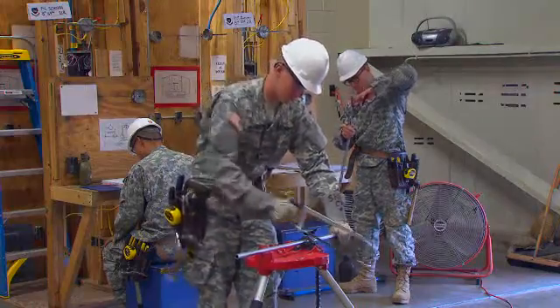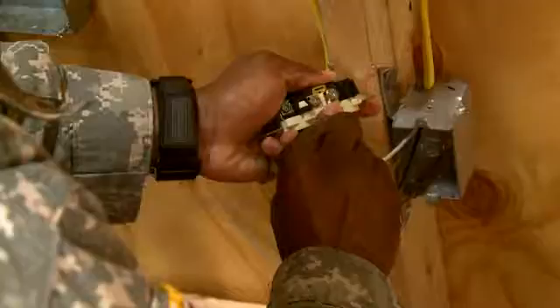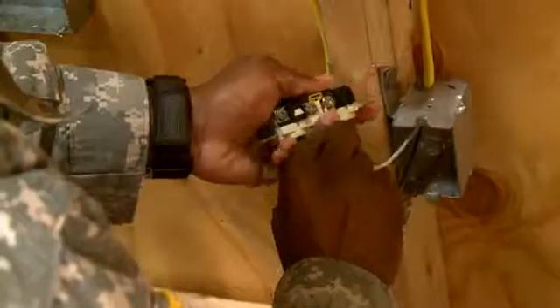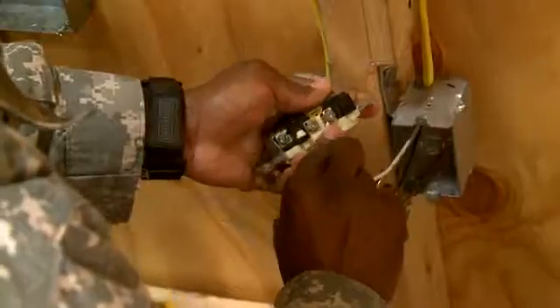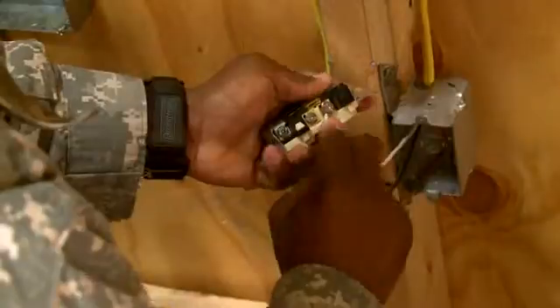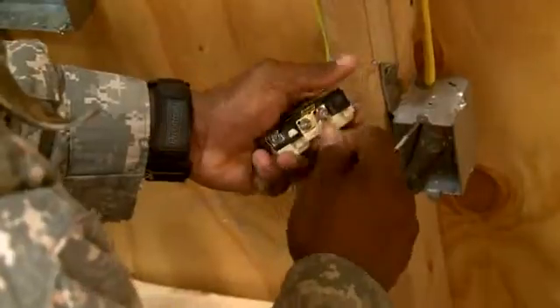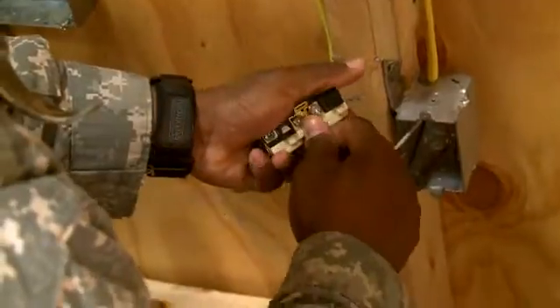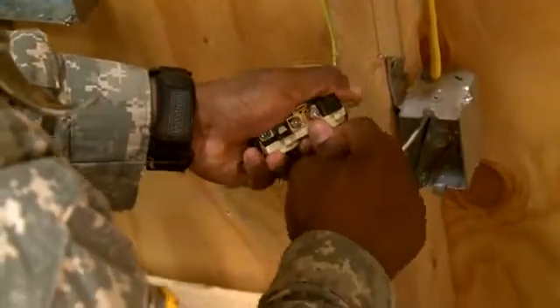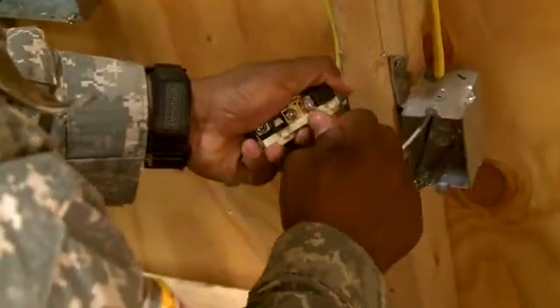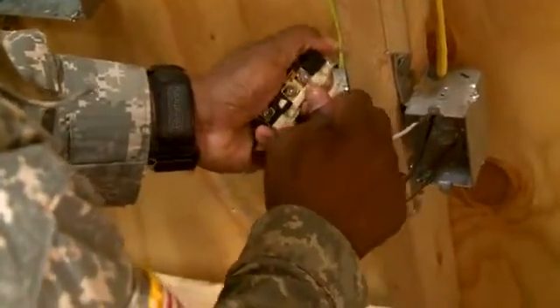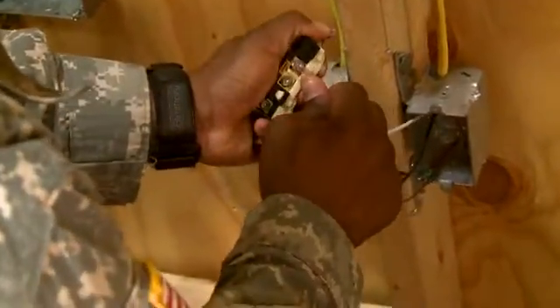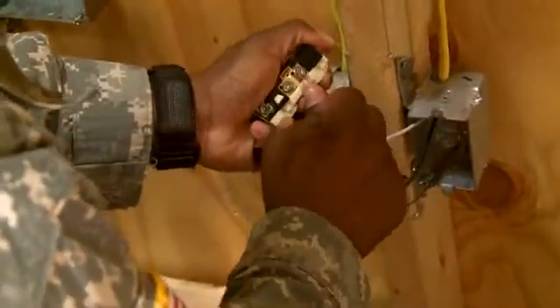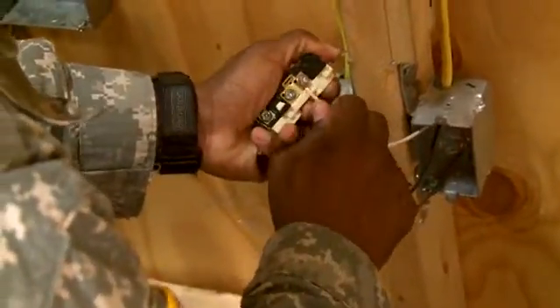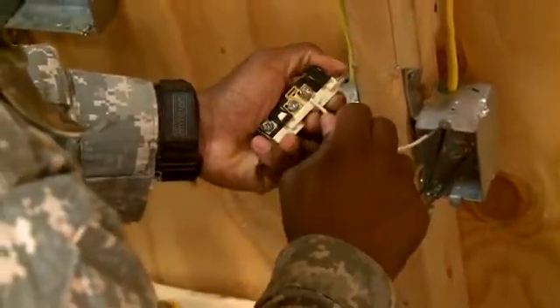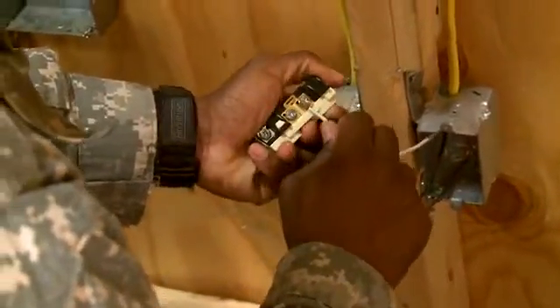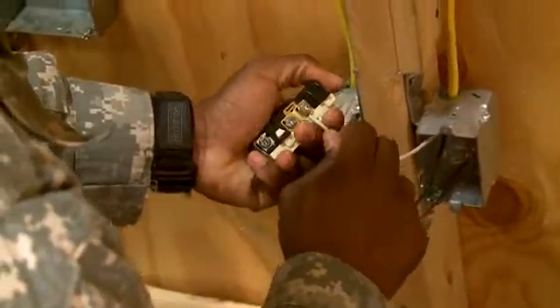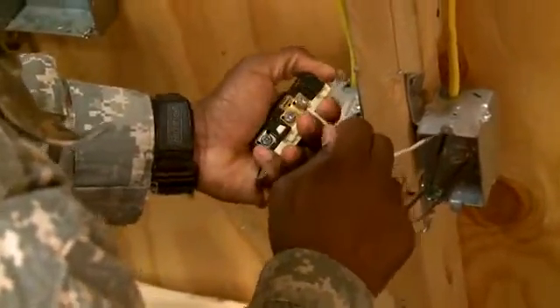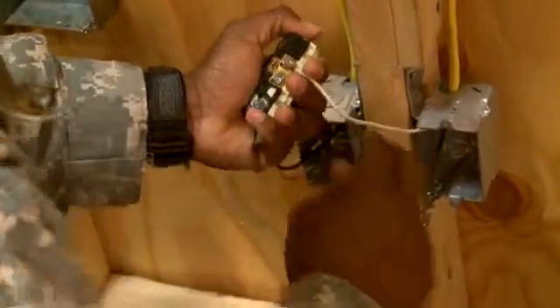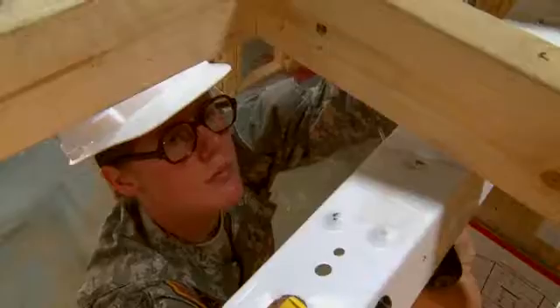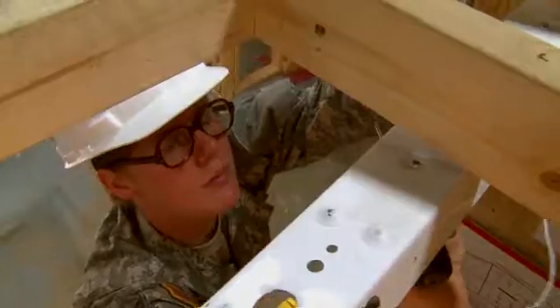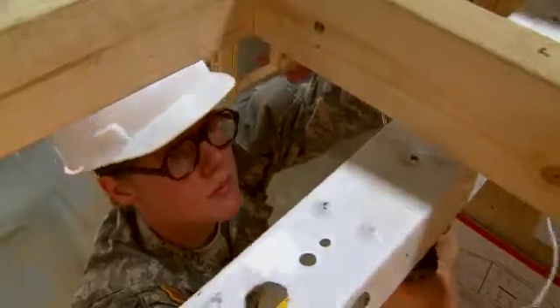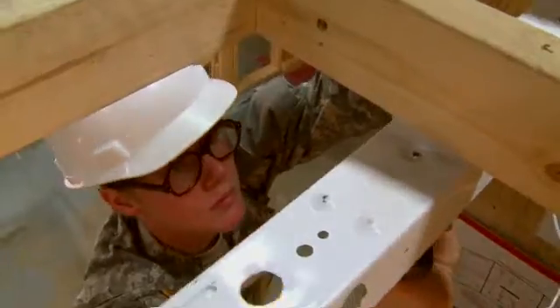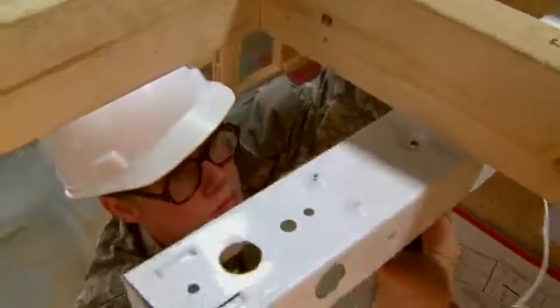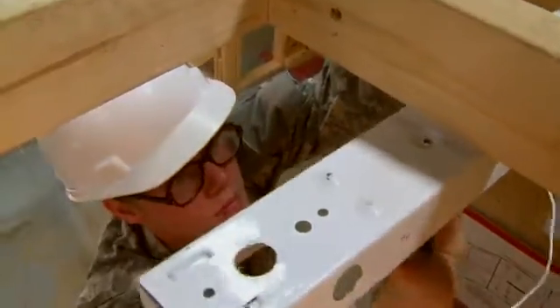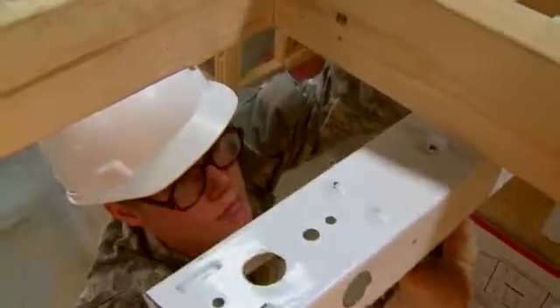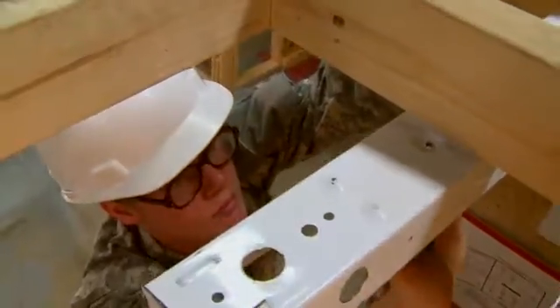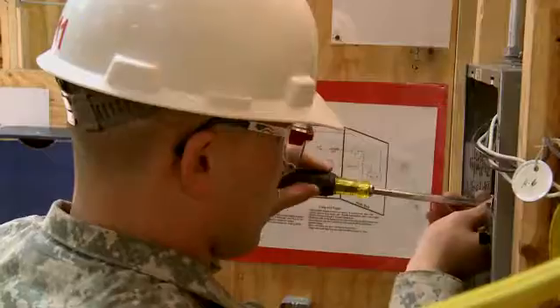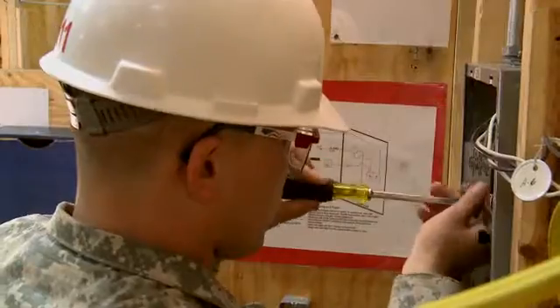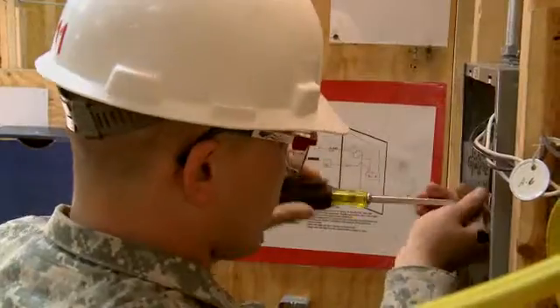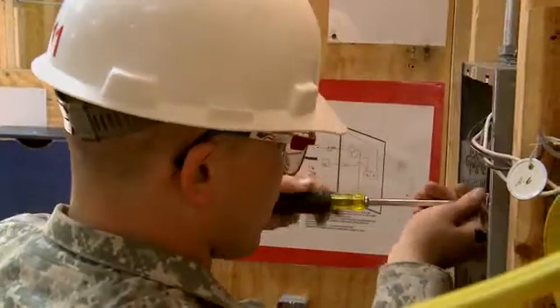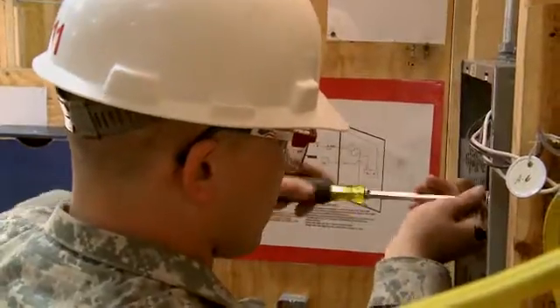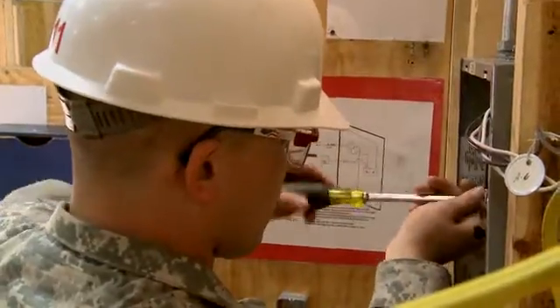You will also train to install convenience outlets, lighting fixtures, and breaker panels.